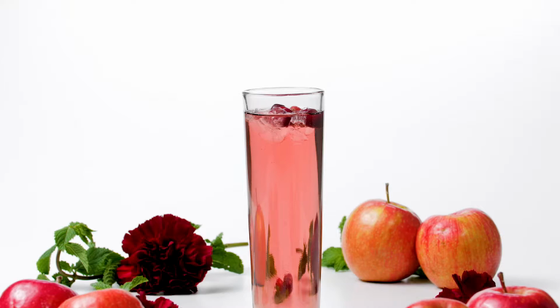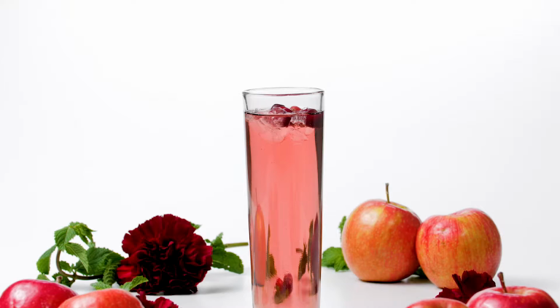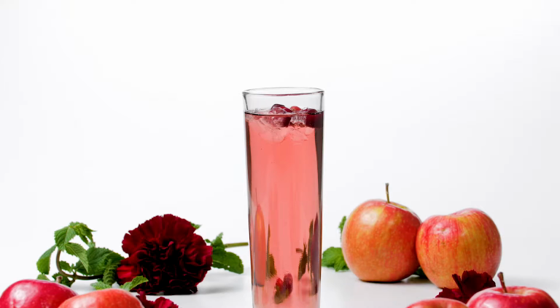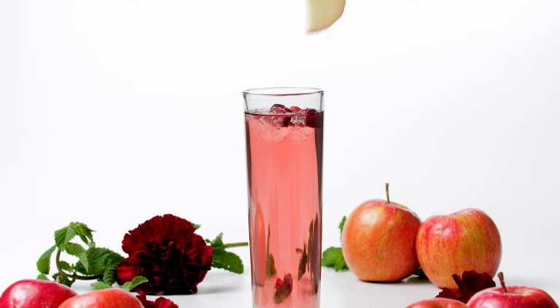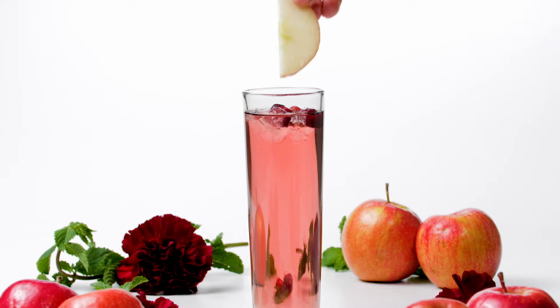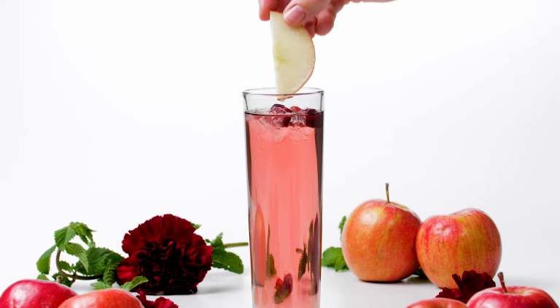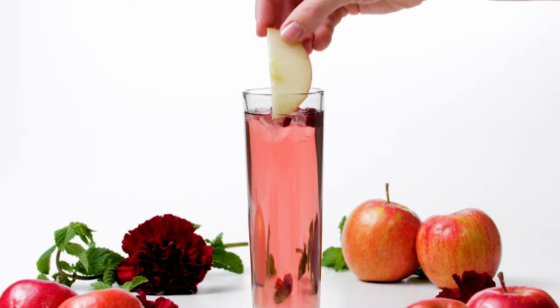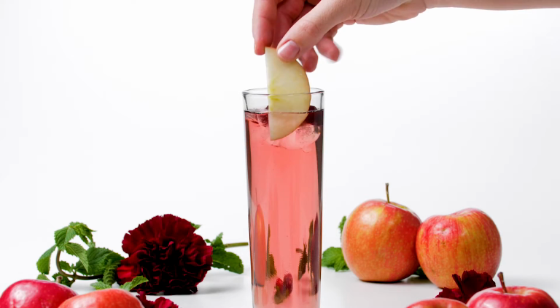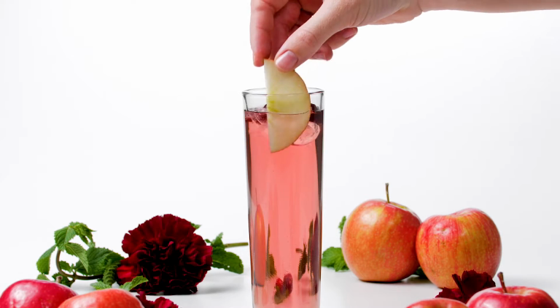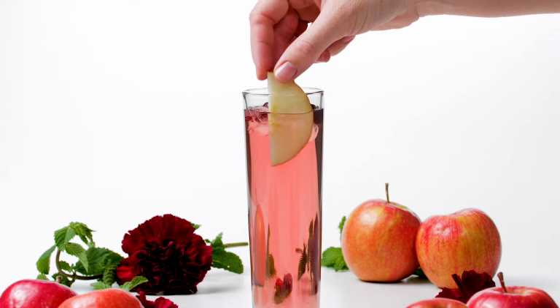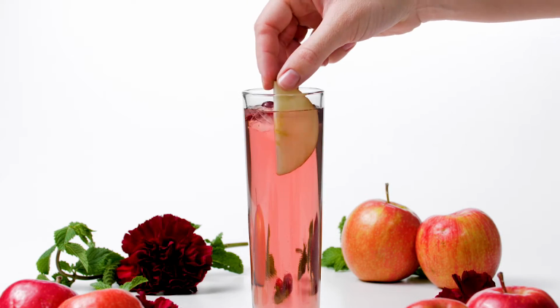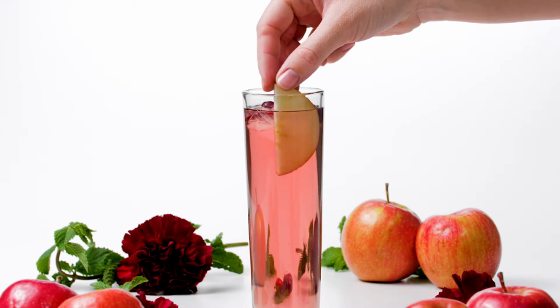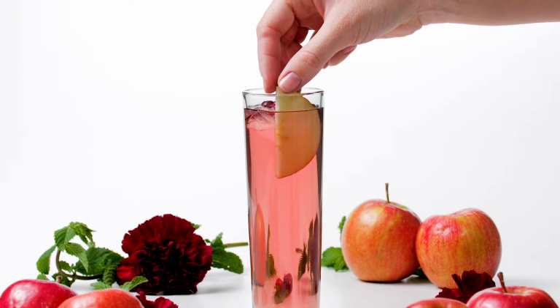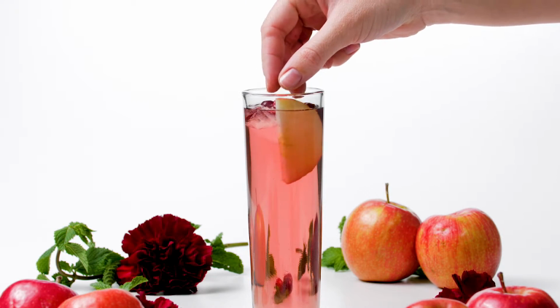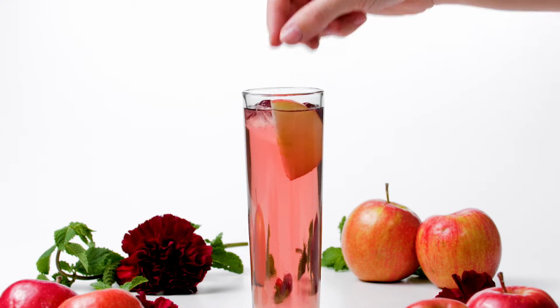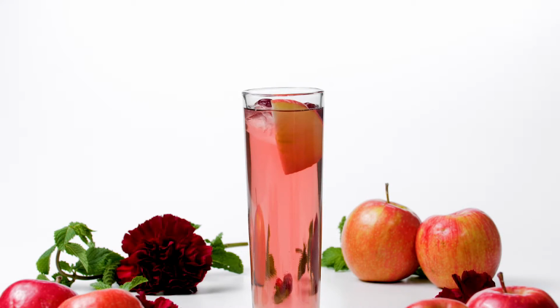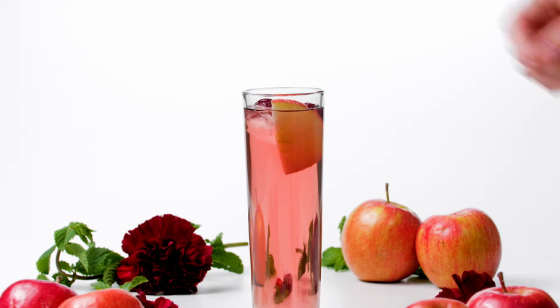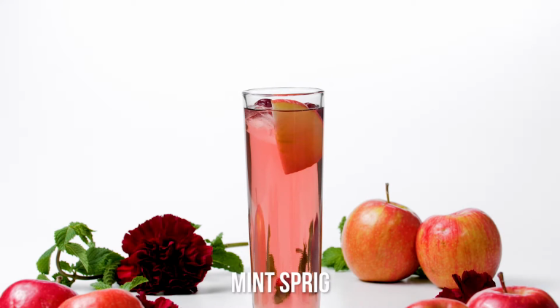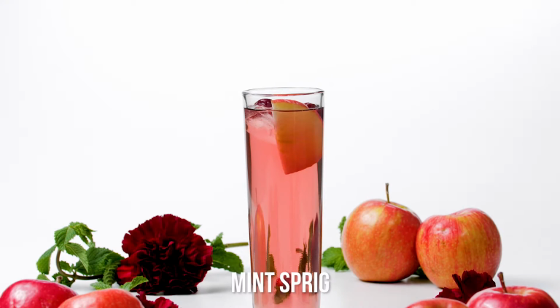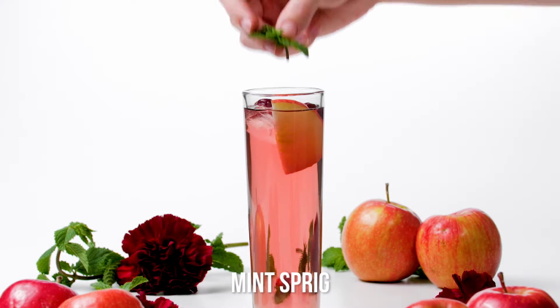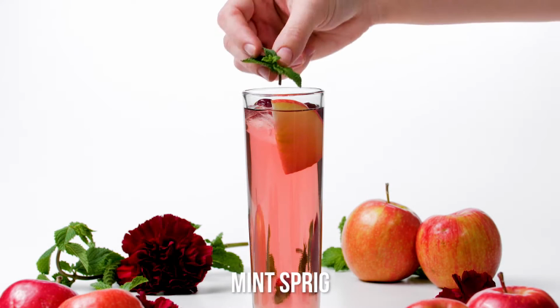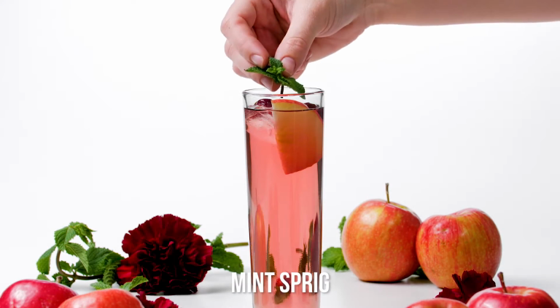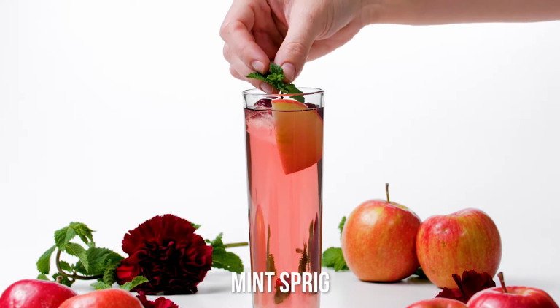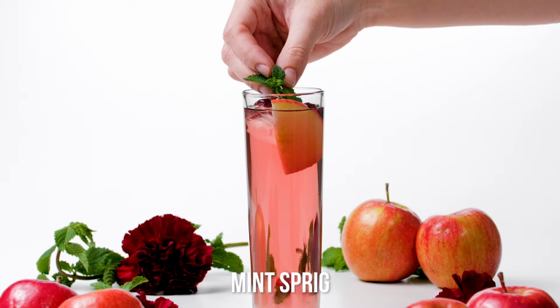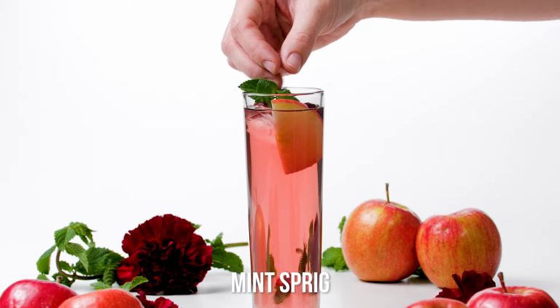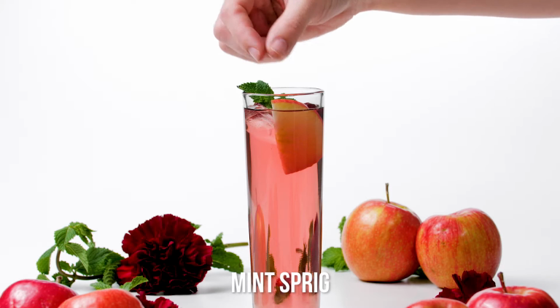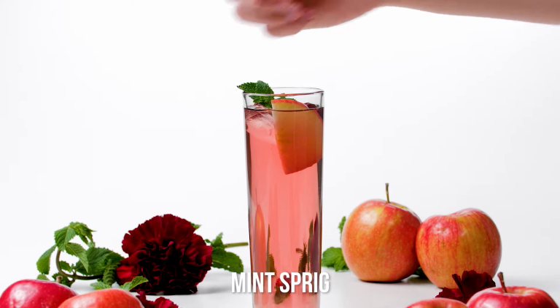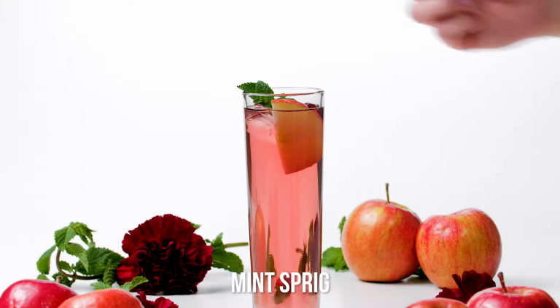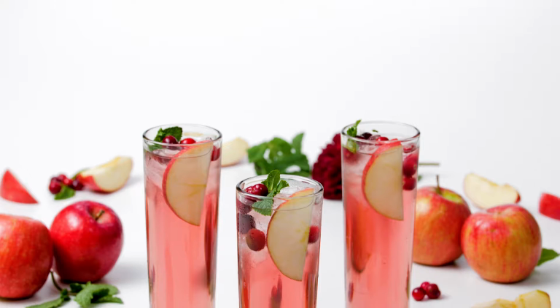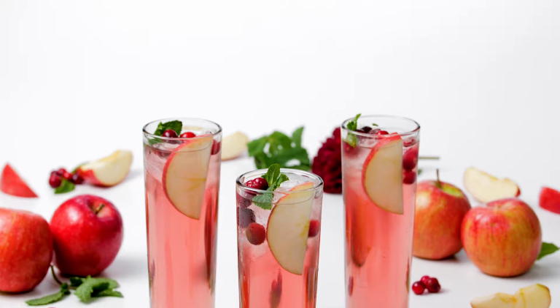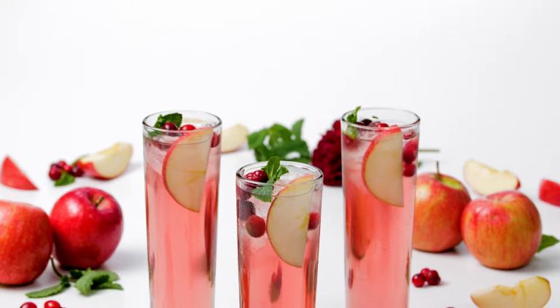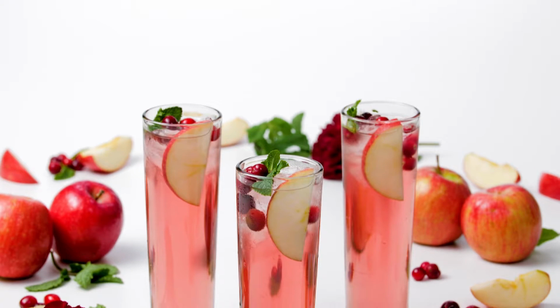Garnish each glass with a thin apple slice, 3 cranberries, and a sprig of fresh mint.